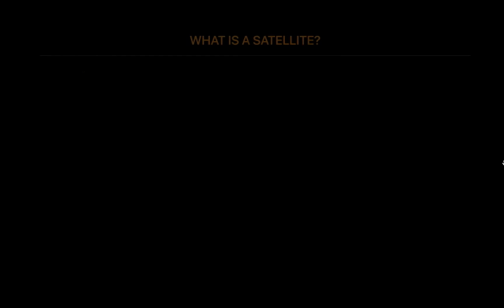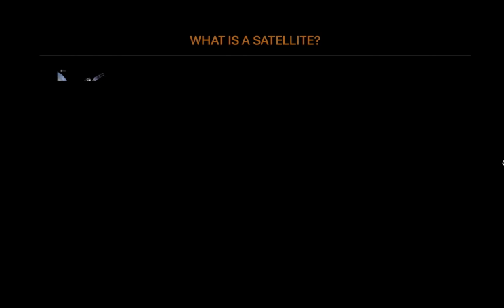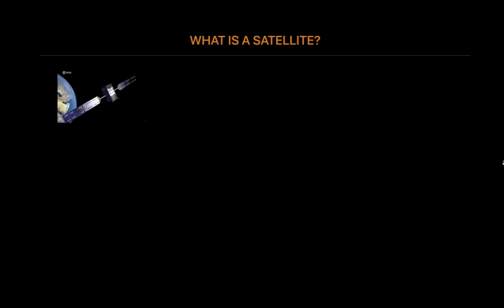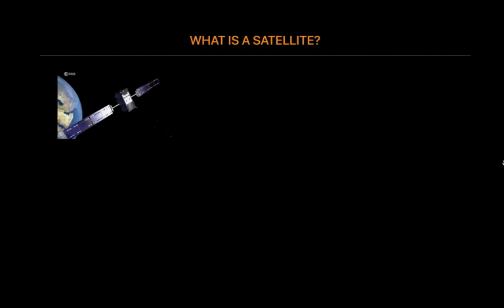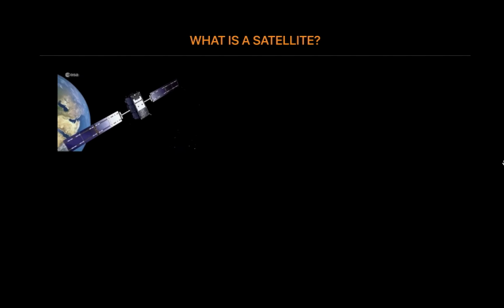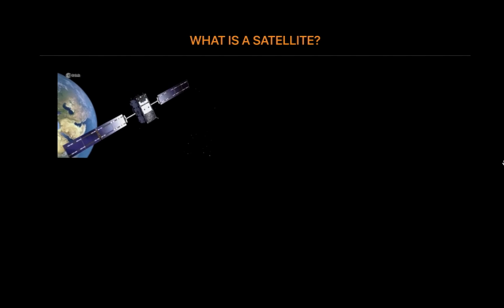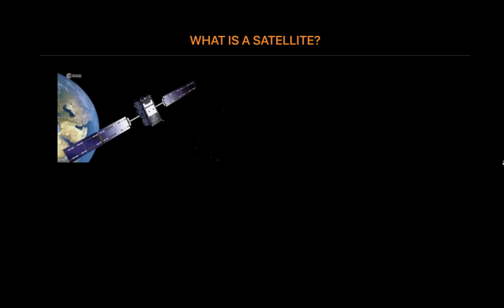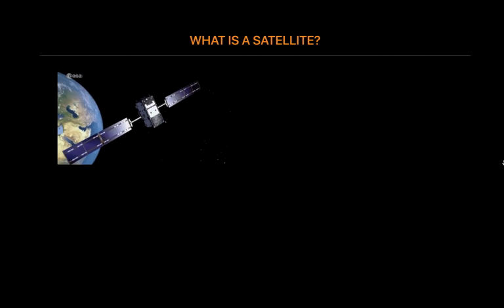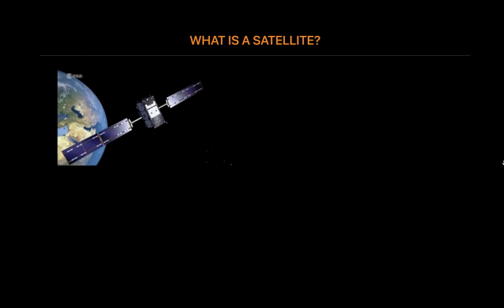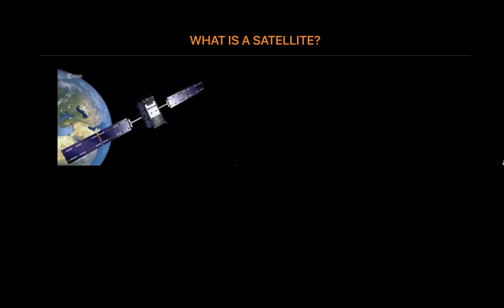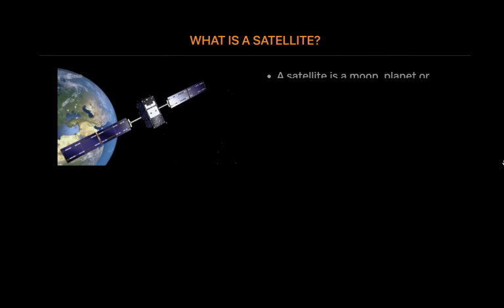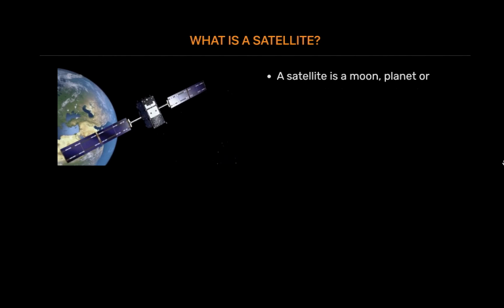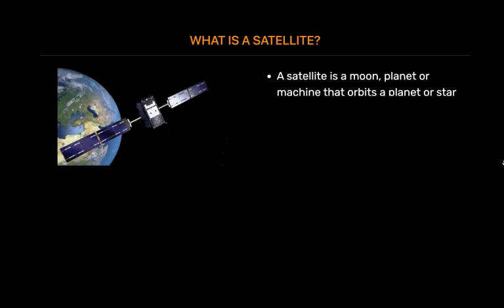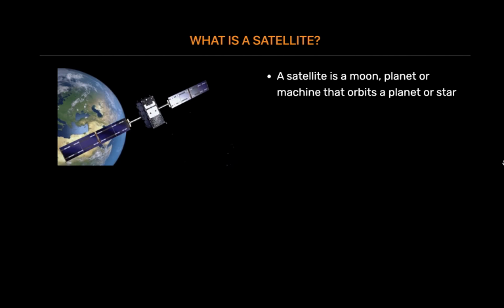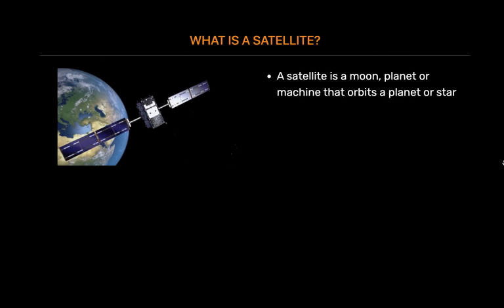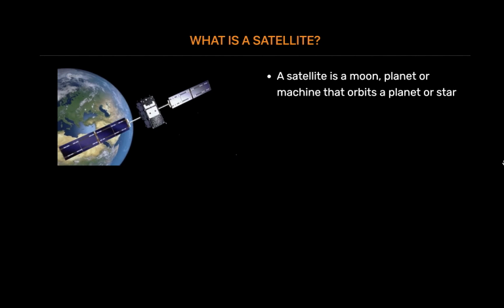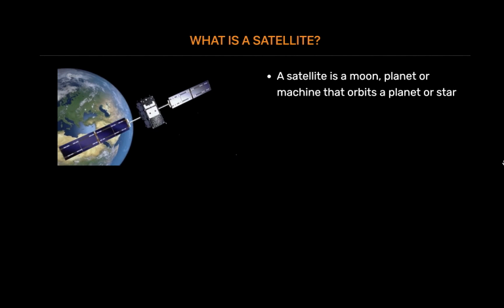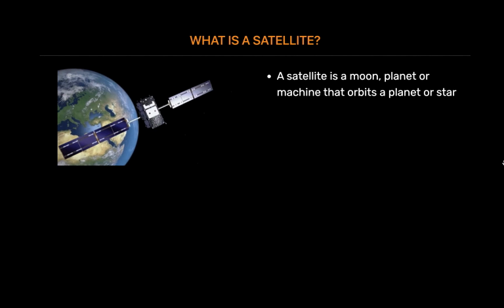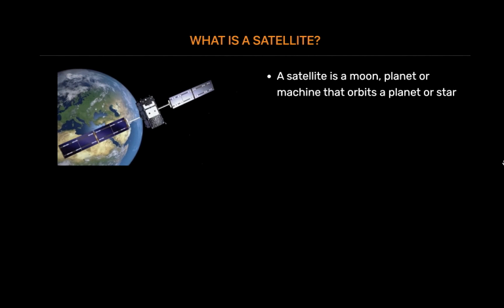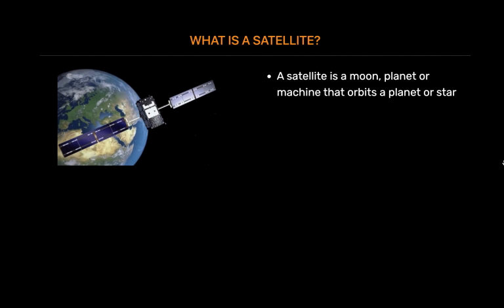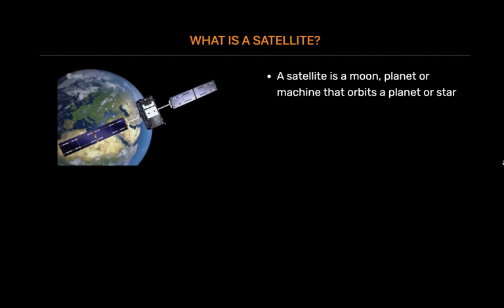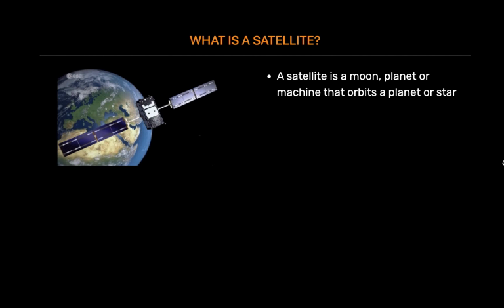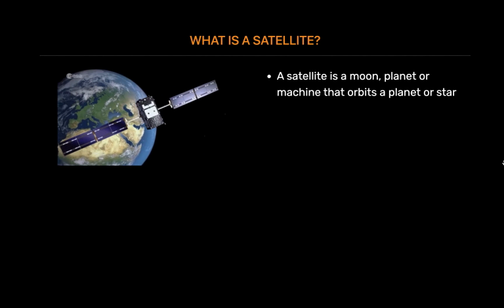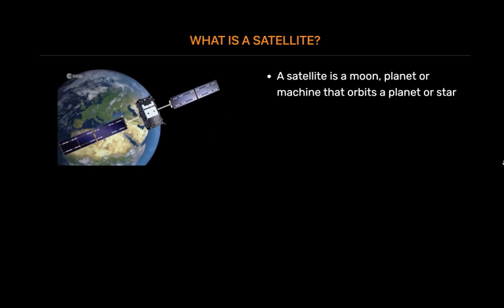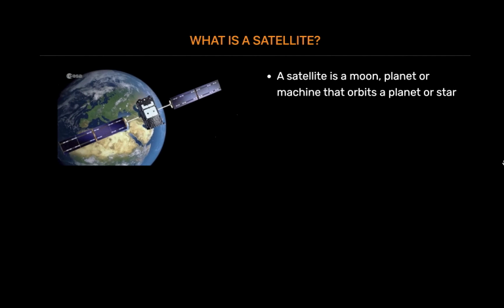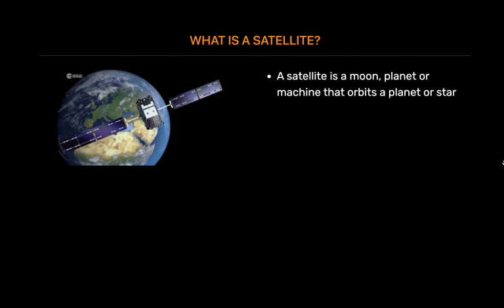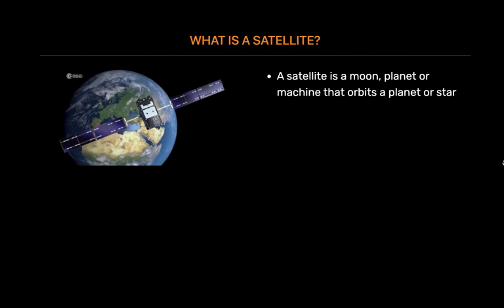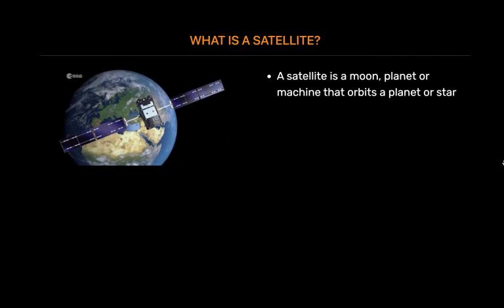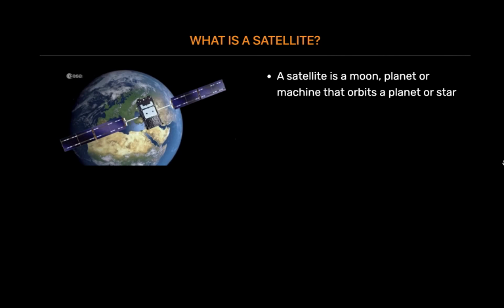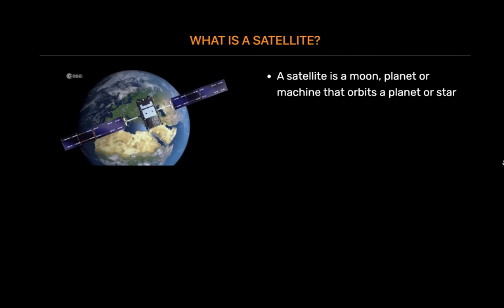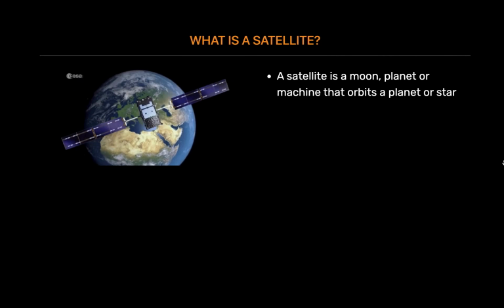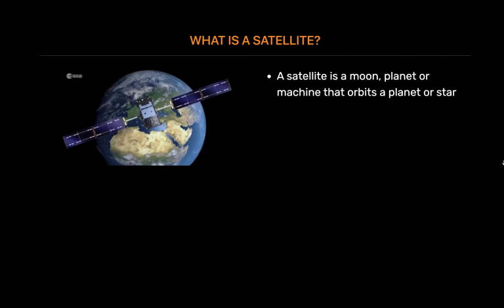What is a satellite? A satellite is a moon, planet or machine that orbits a planet or star.